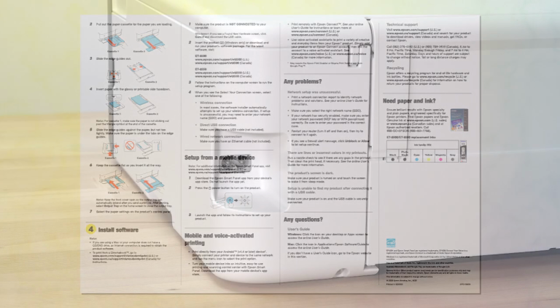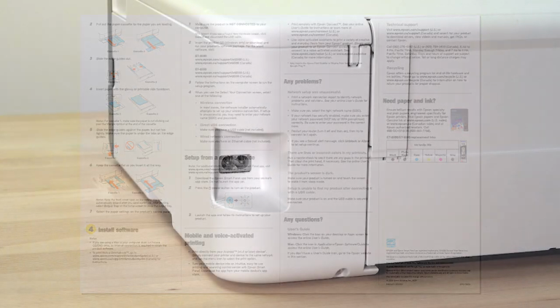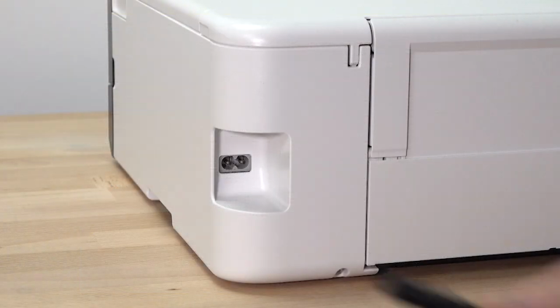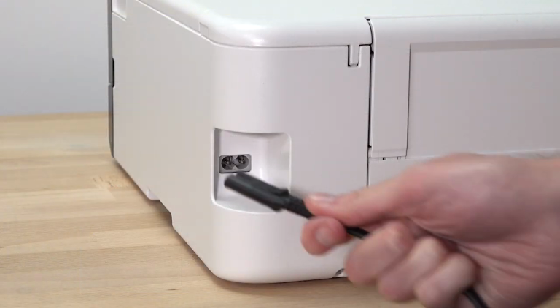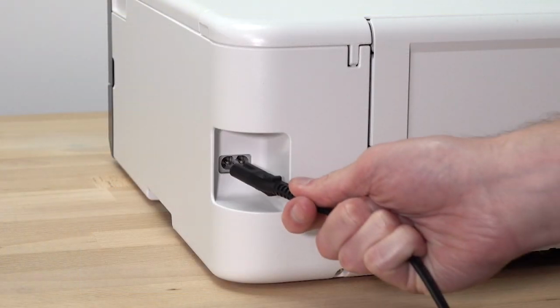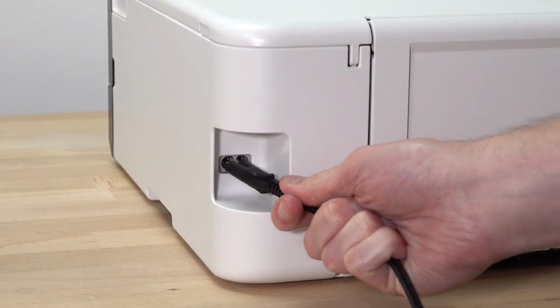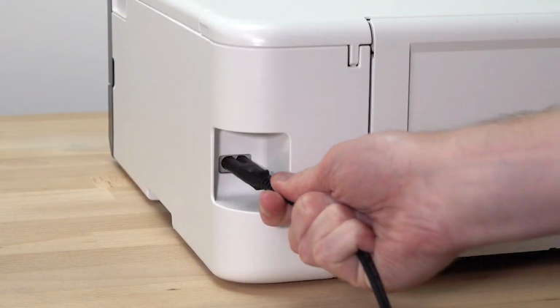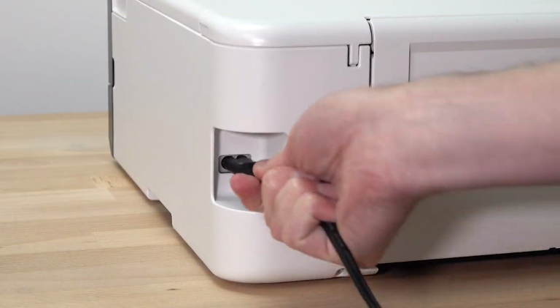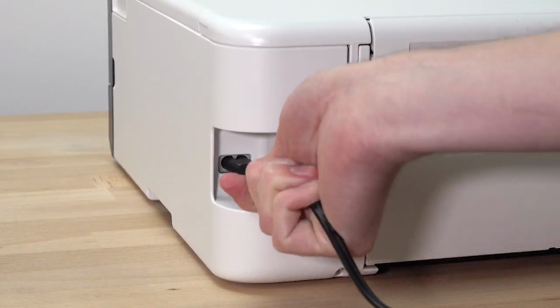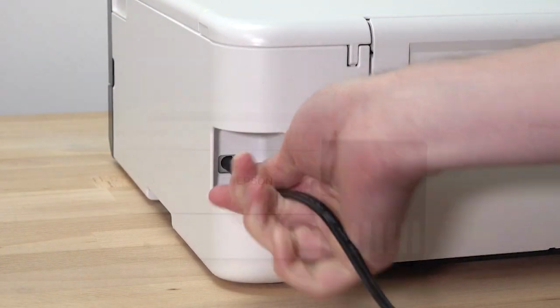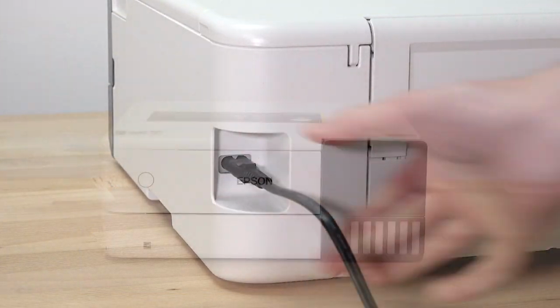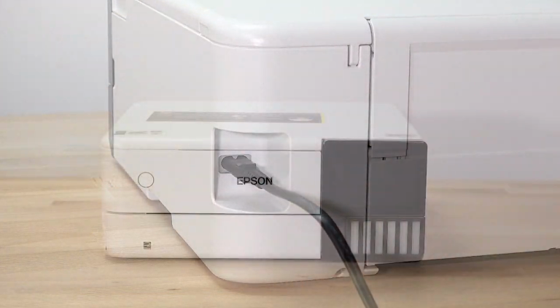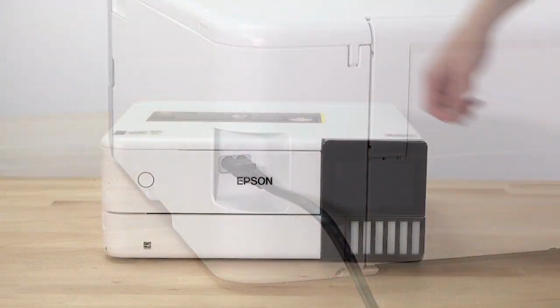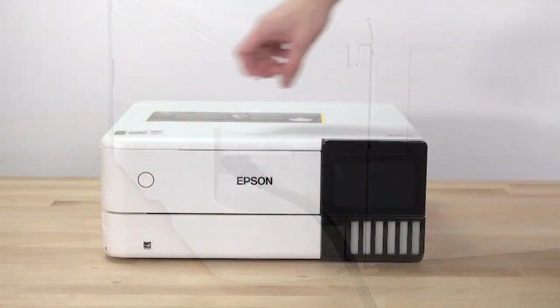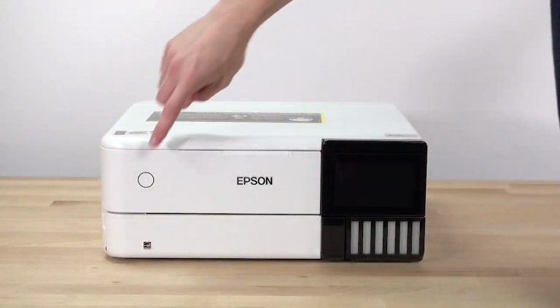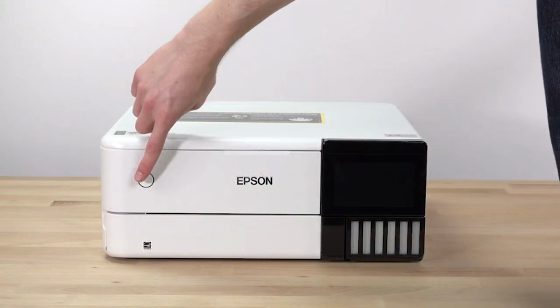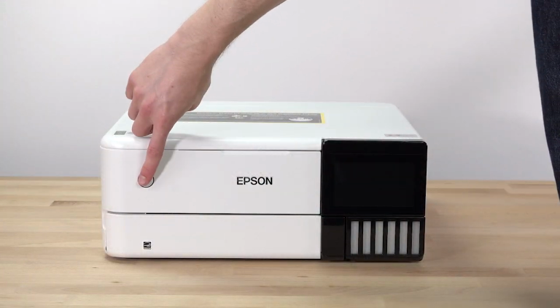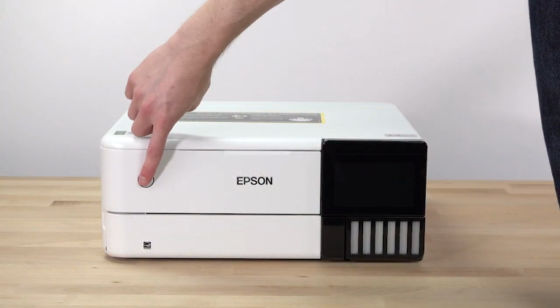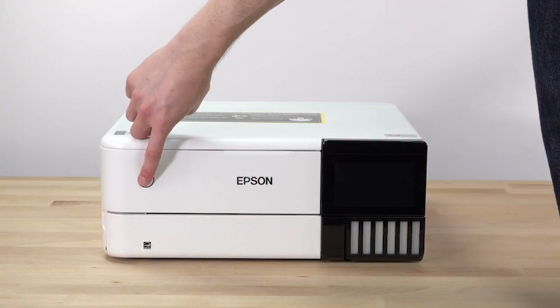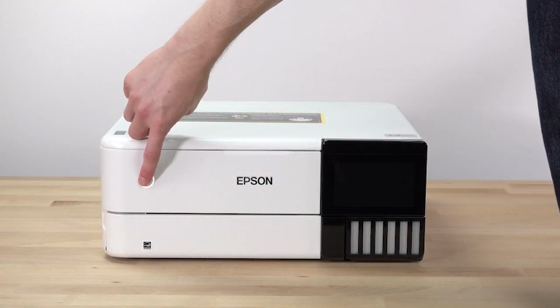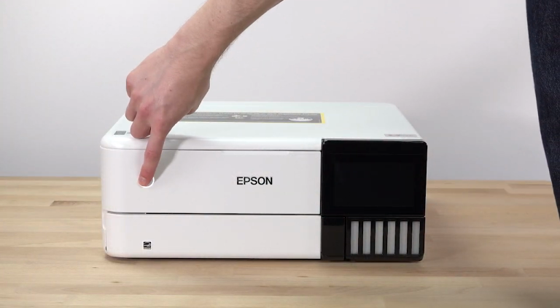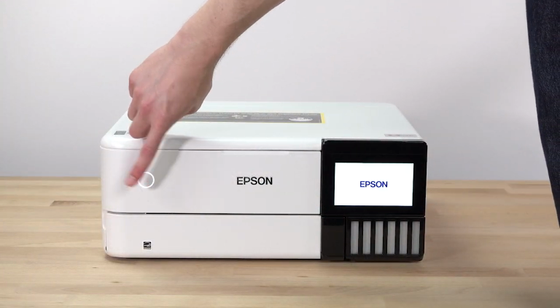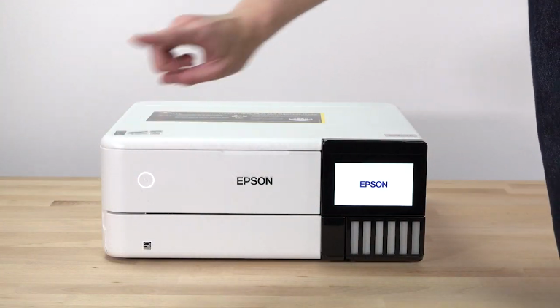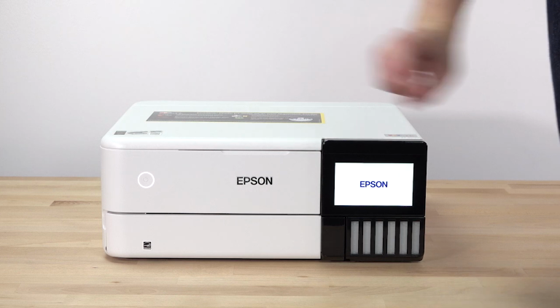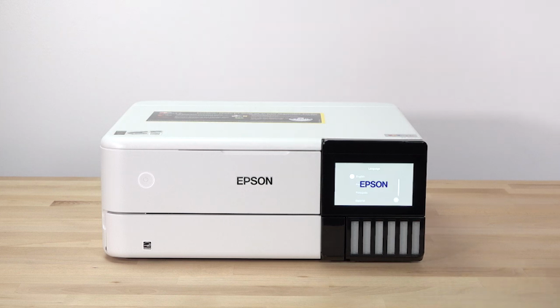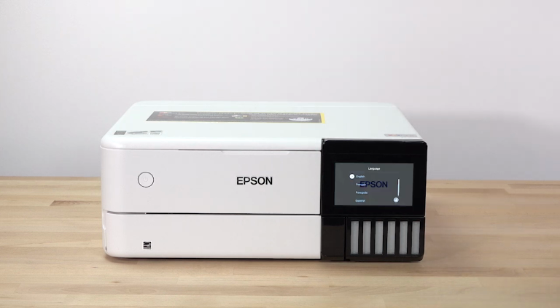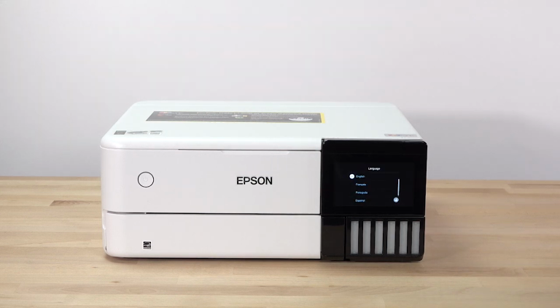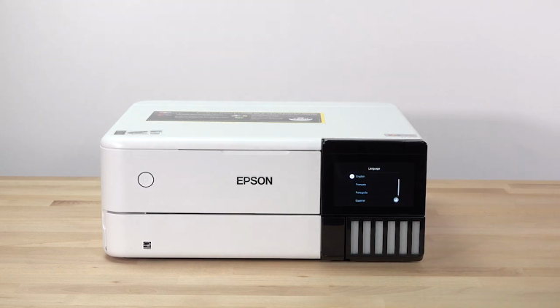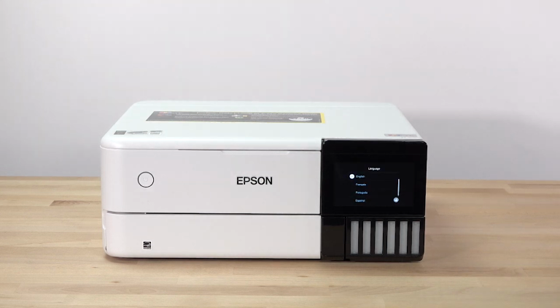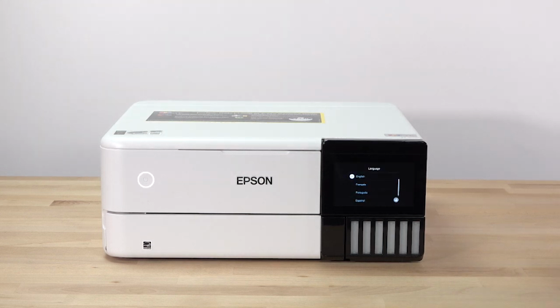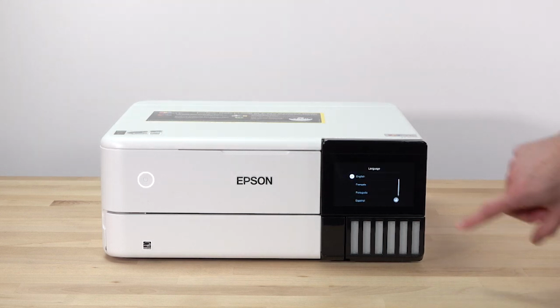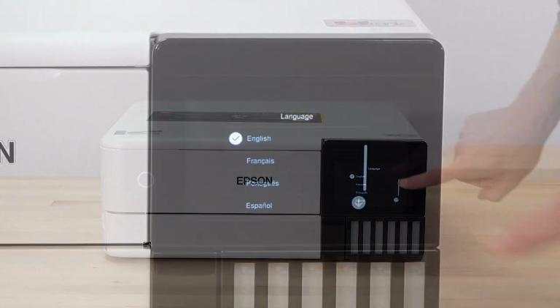Connect the power cord. Turn on the printer. Select your language.